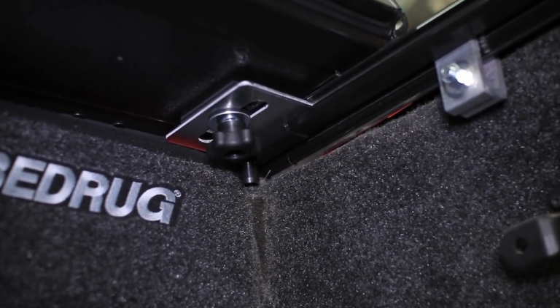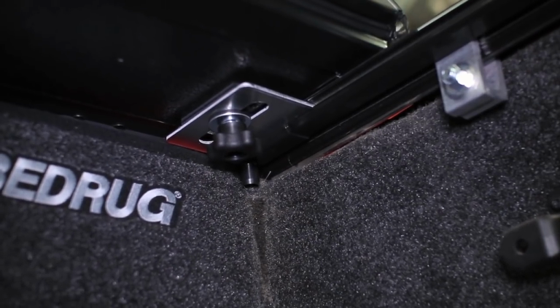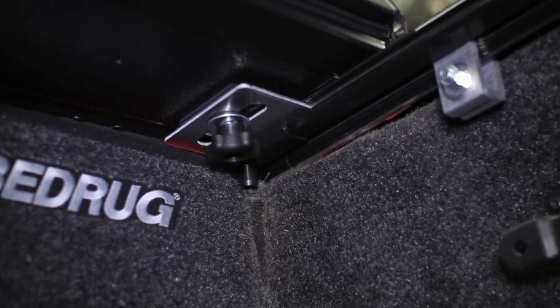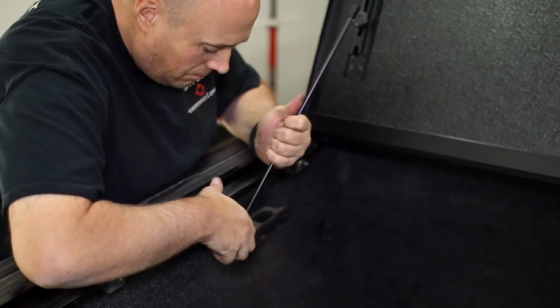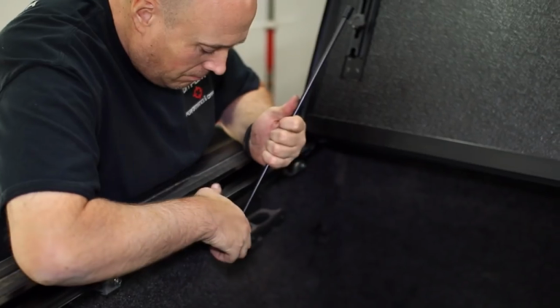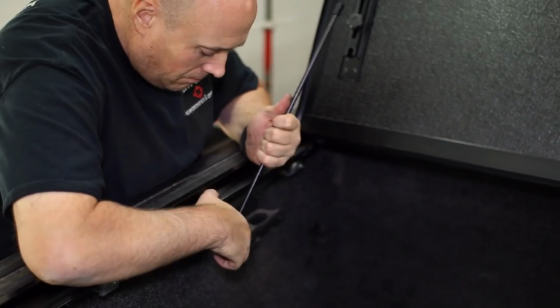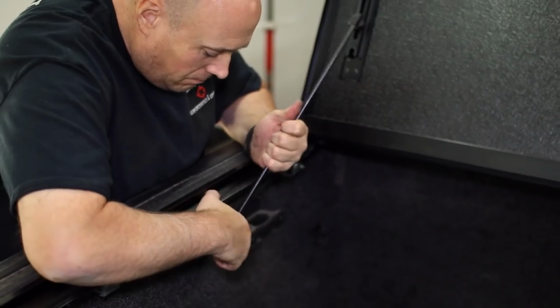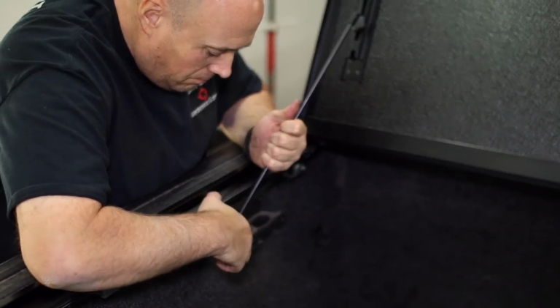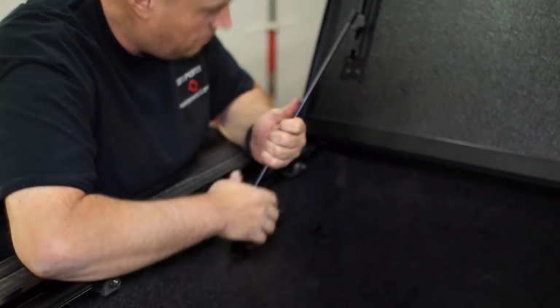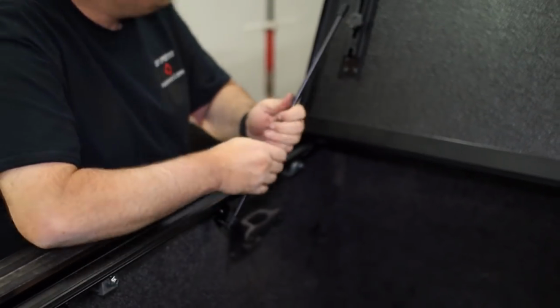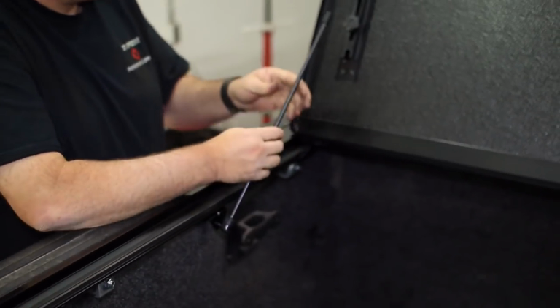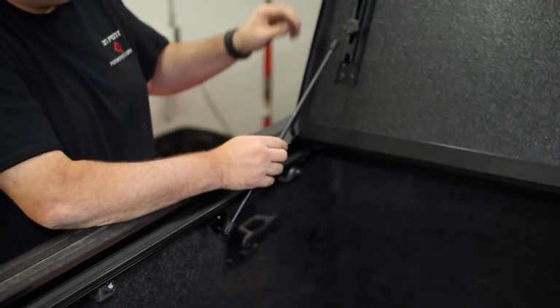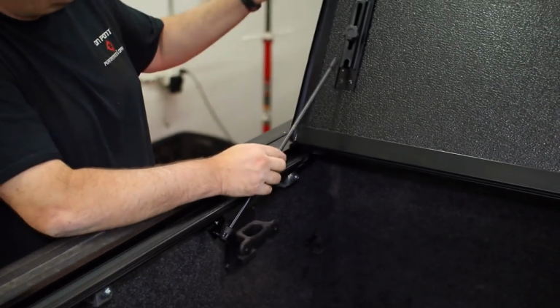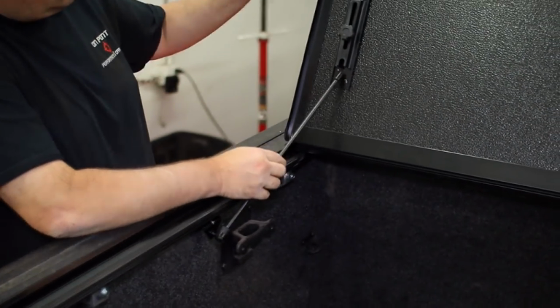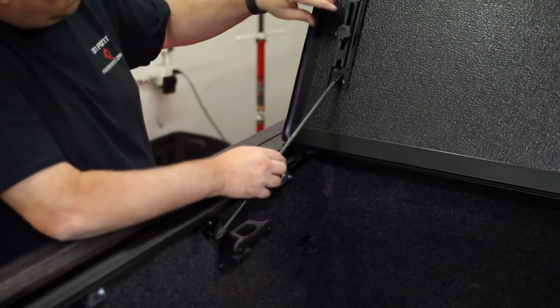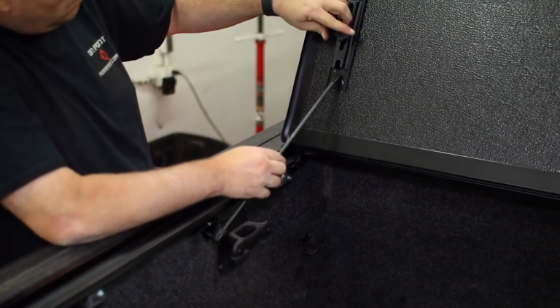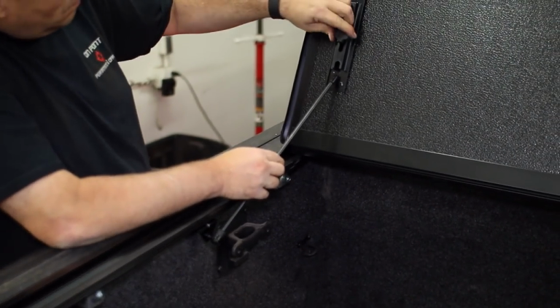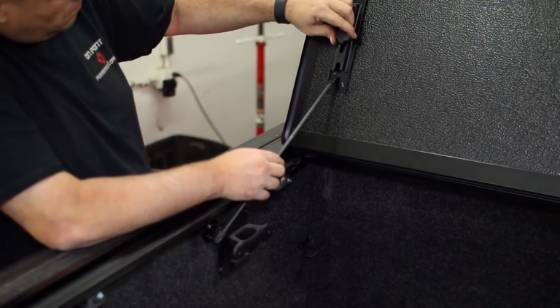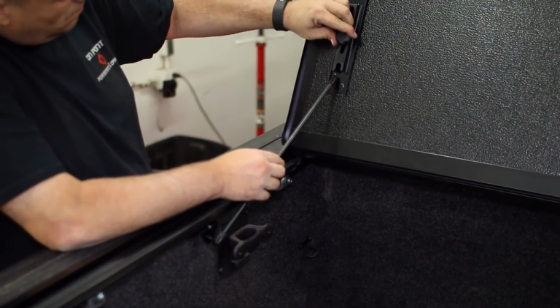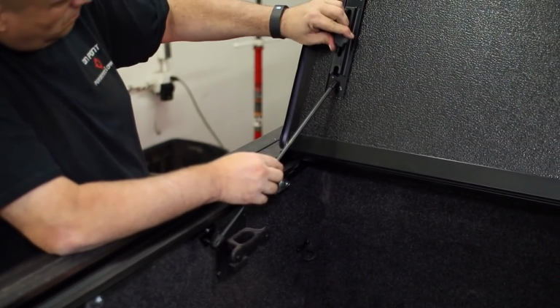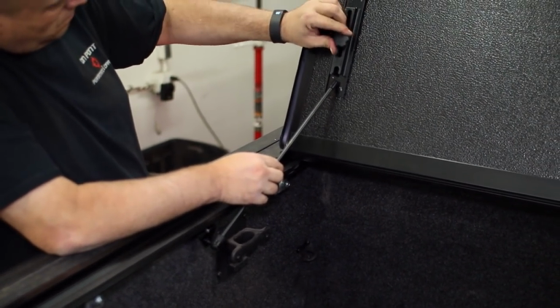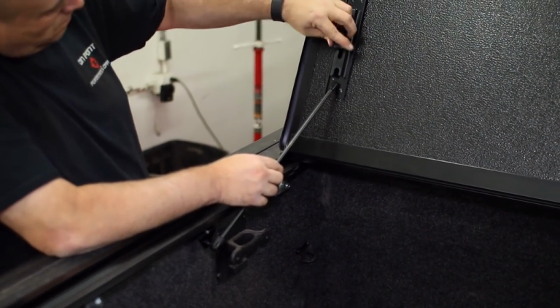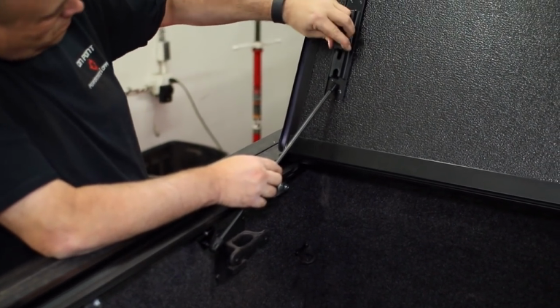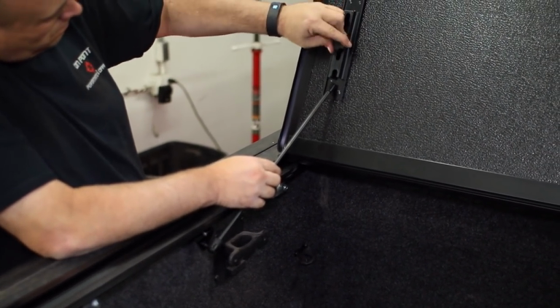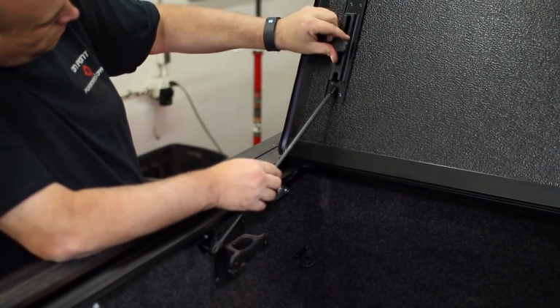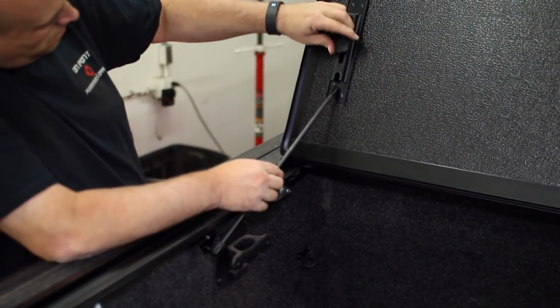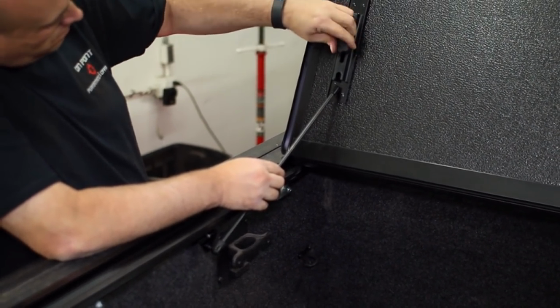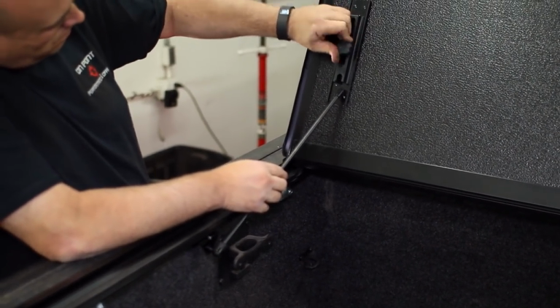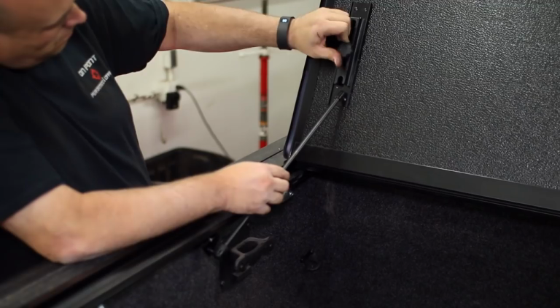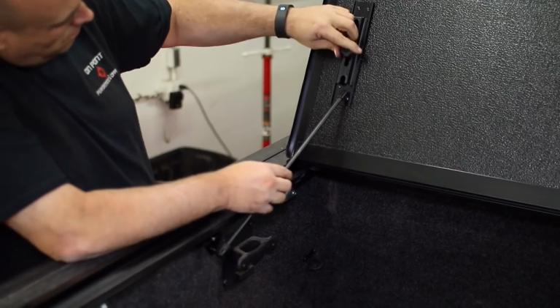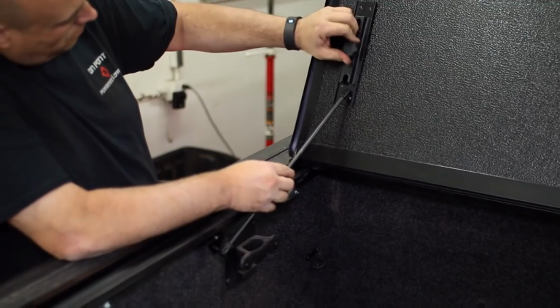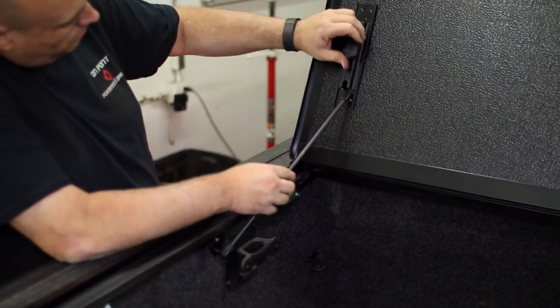Attach the prop rods in either orientation — either holding the cover in the upright position, or set in their placeholders.